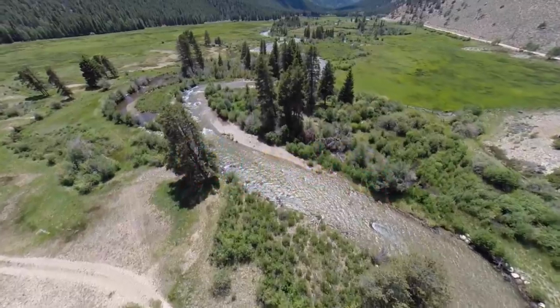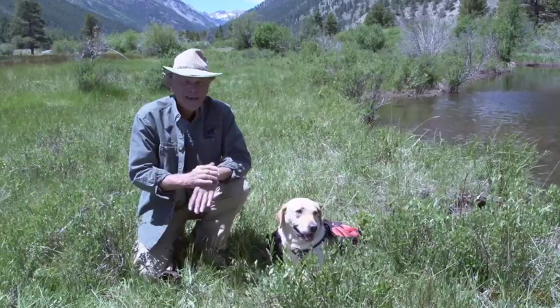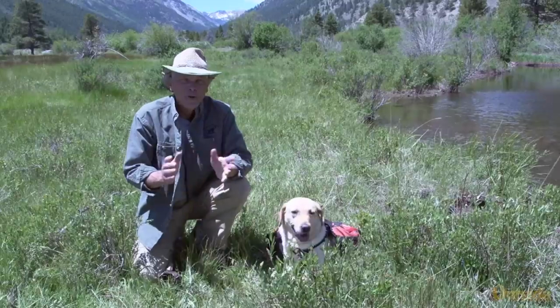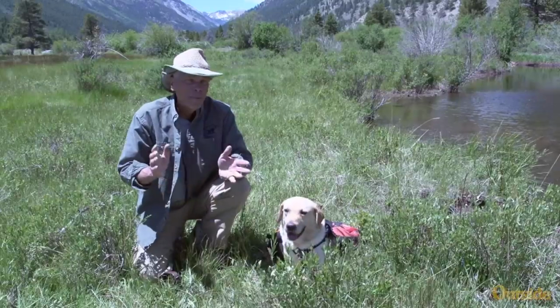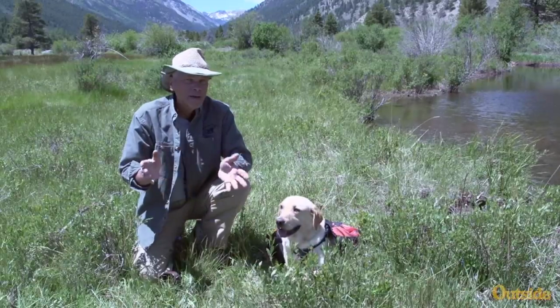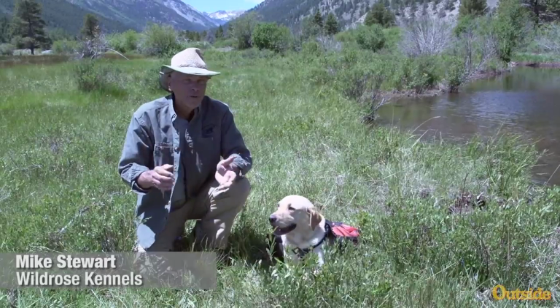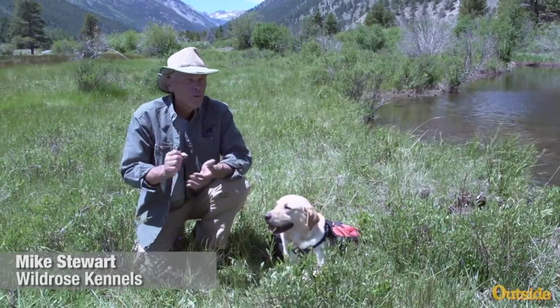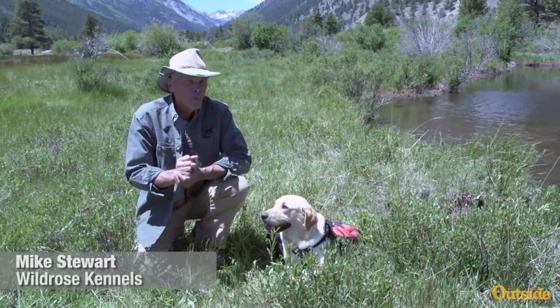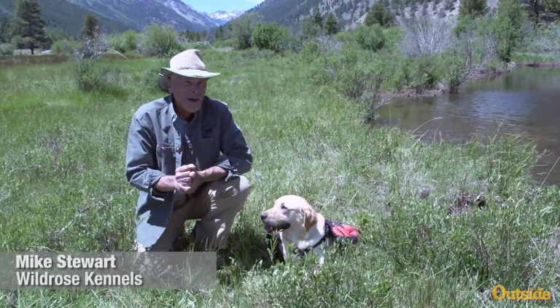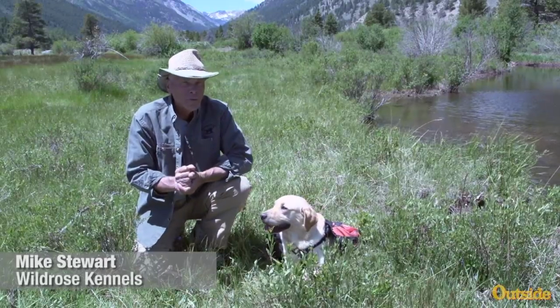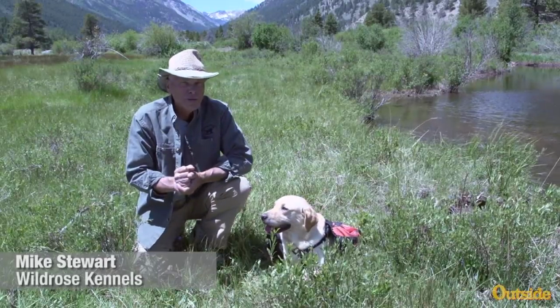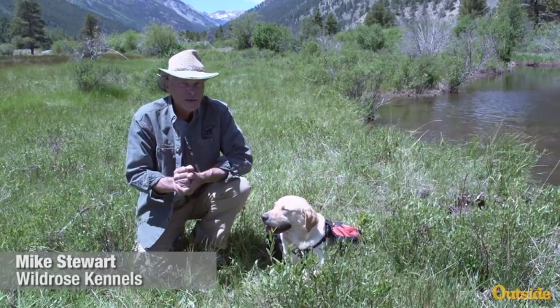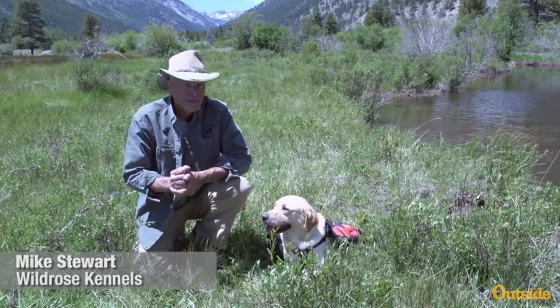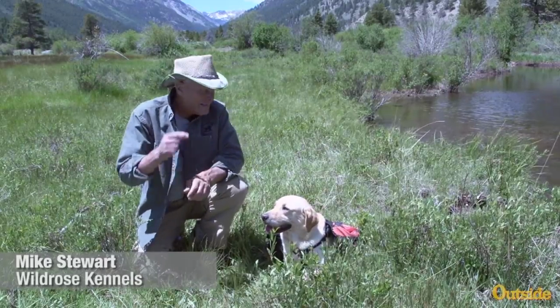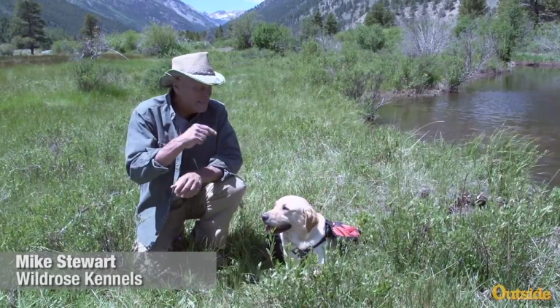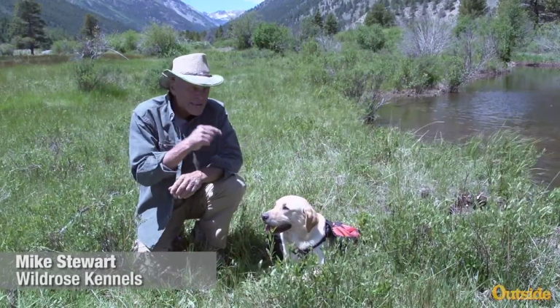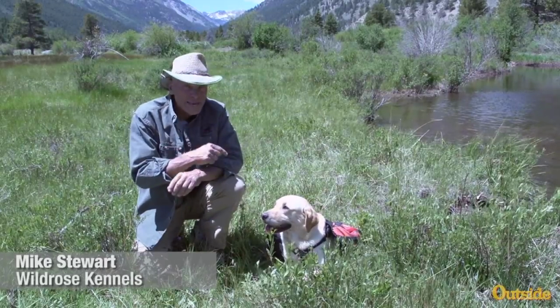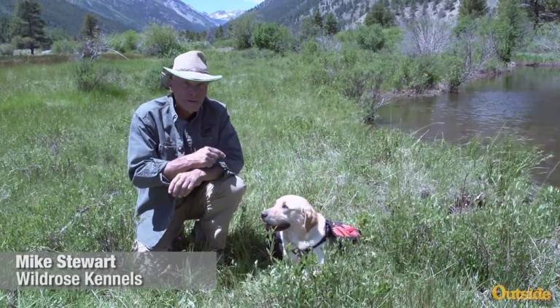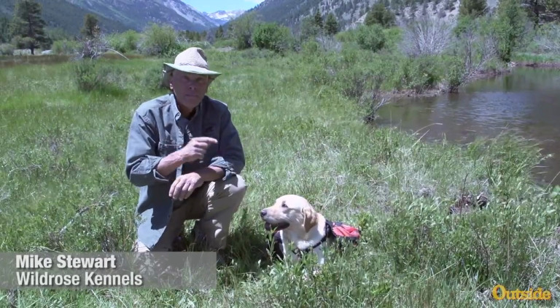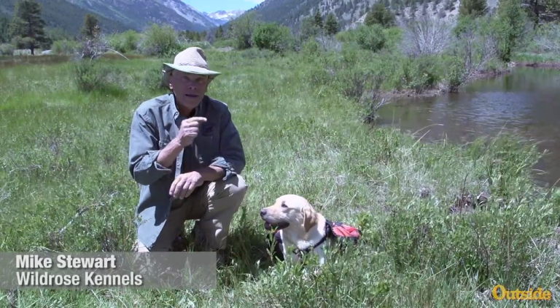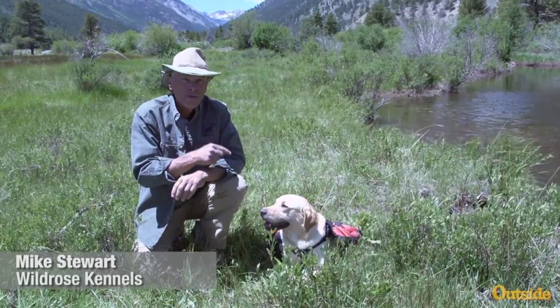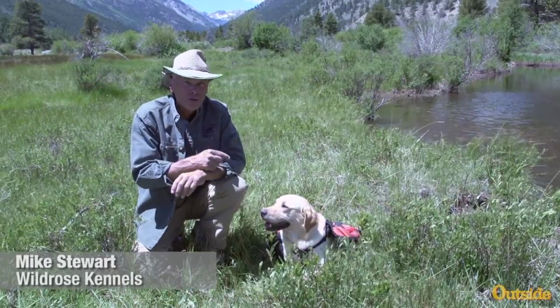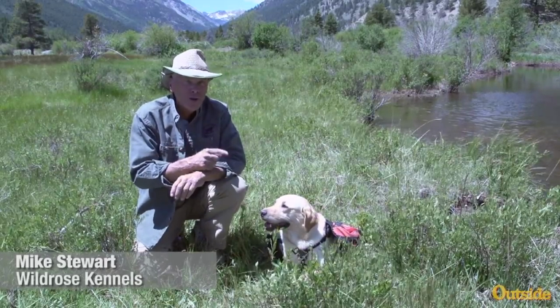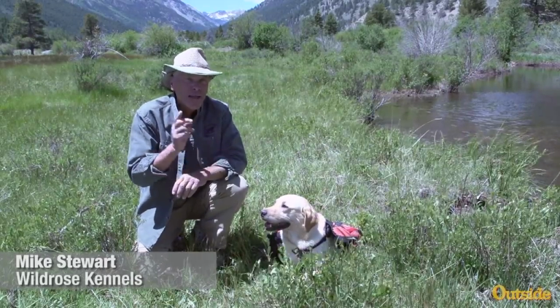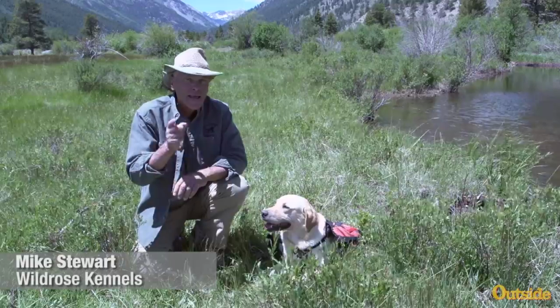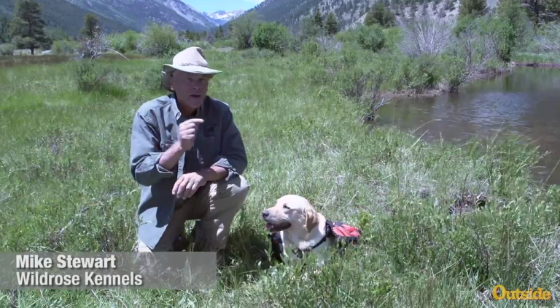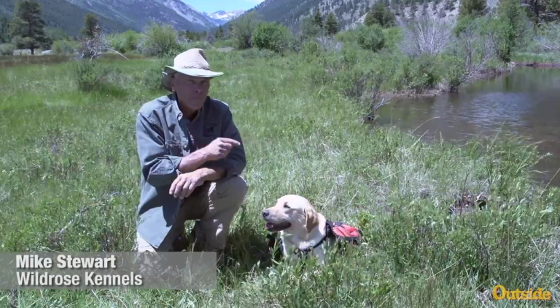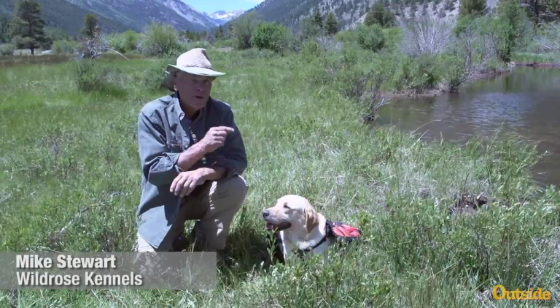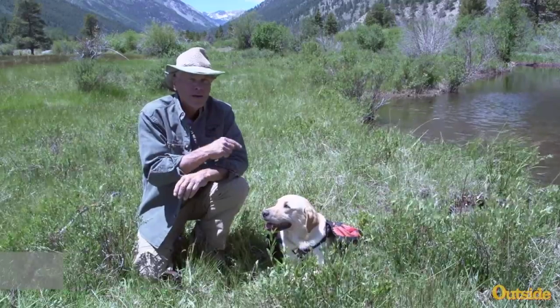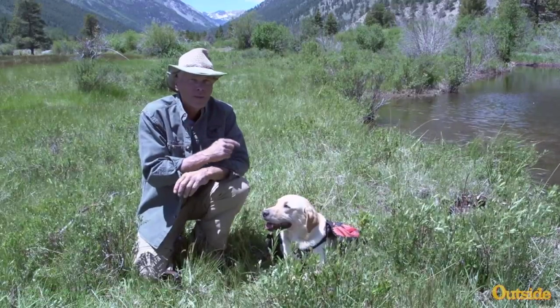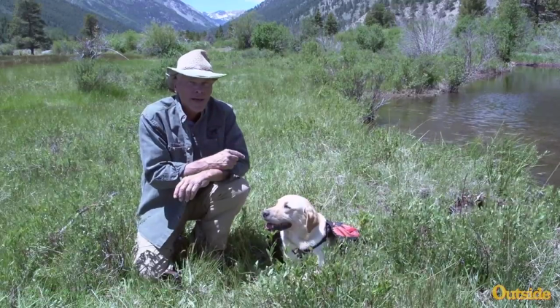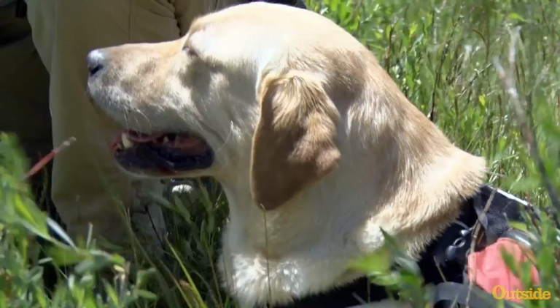Hello, I'm Mike Stewart with Wild Rose Kennels, and this is Indian, my adventure dog and upland hunting companion.